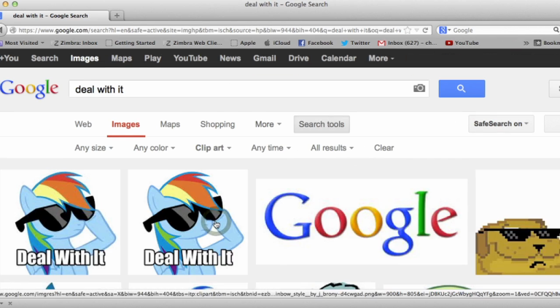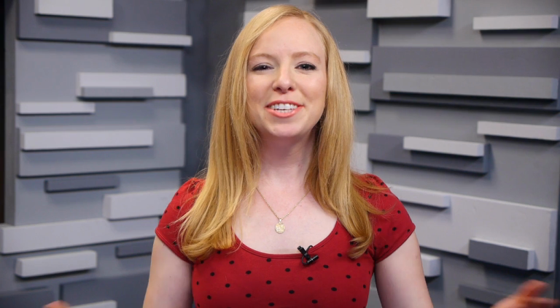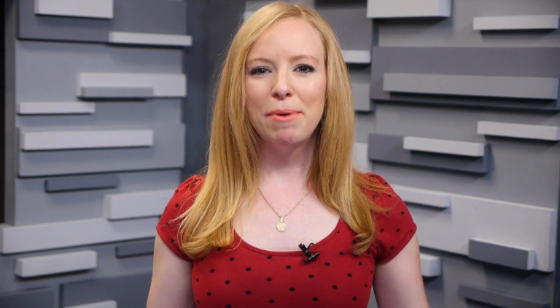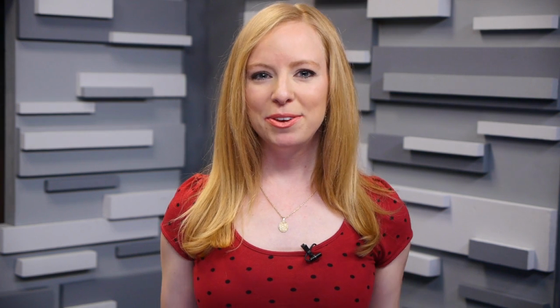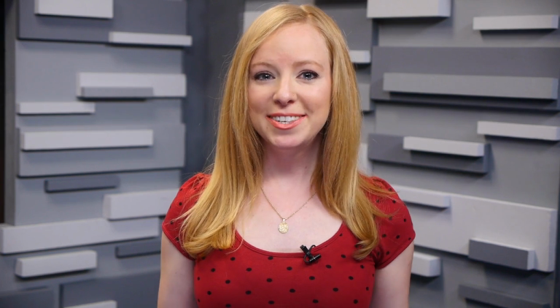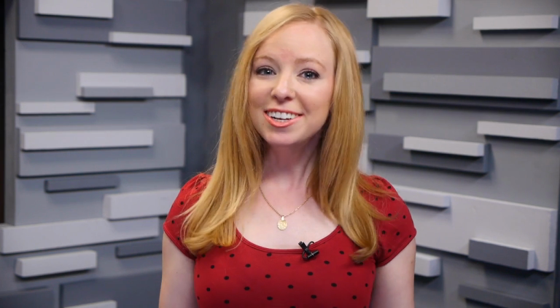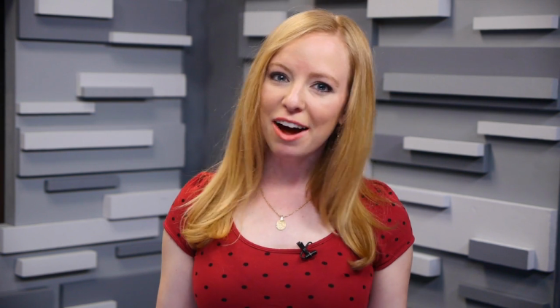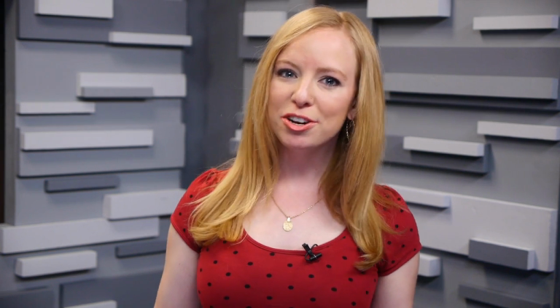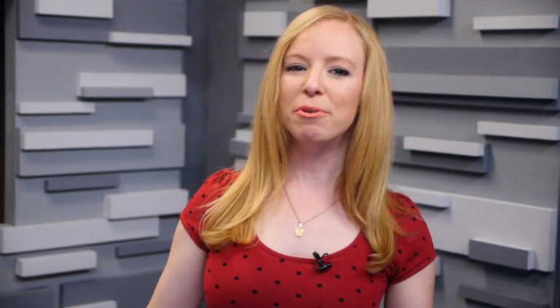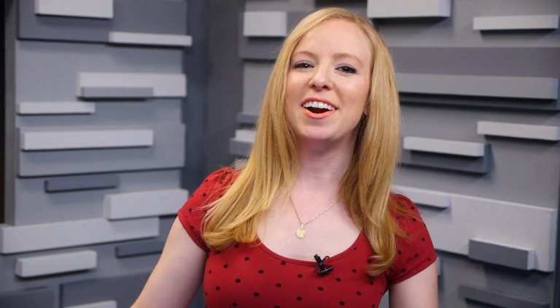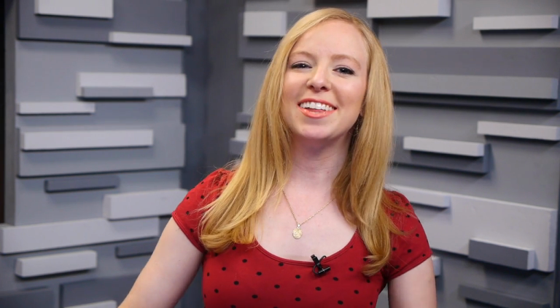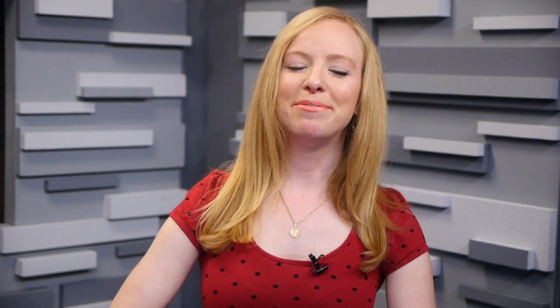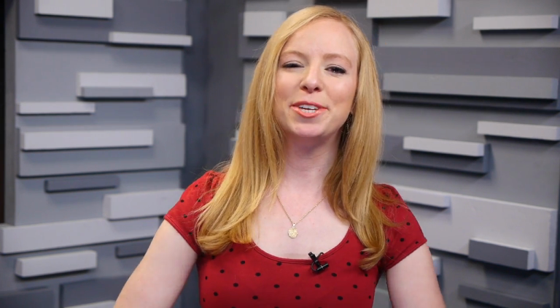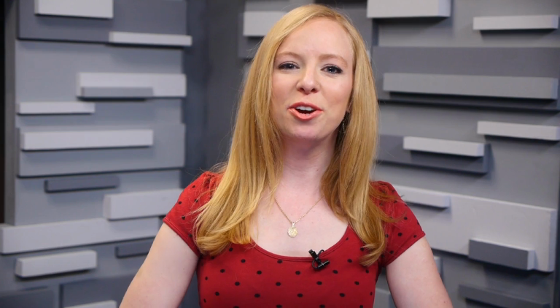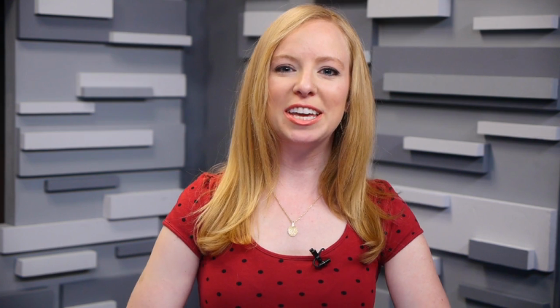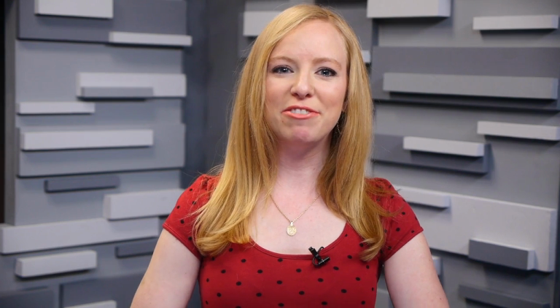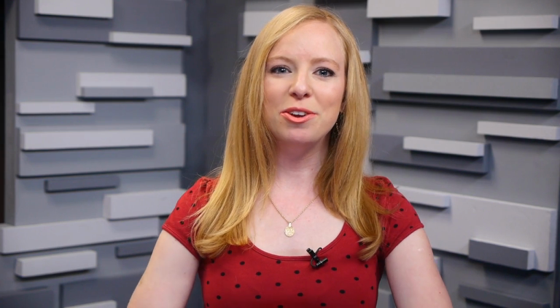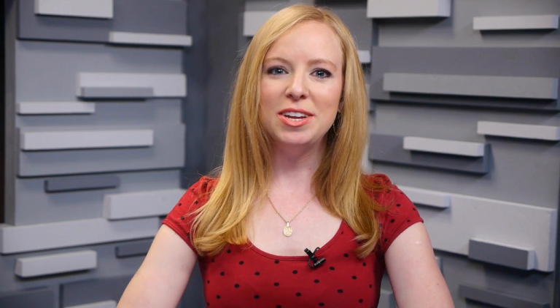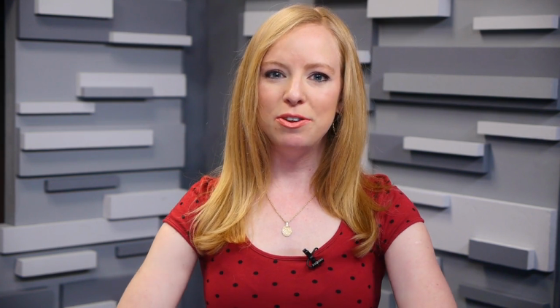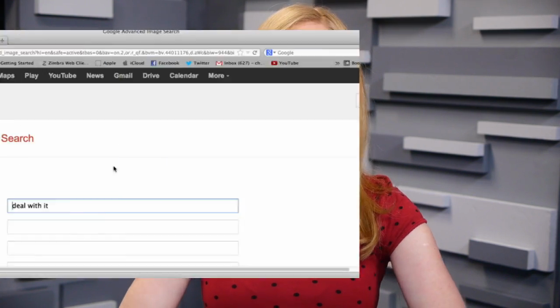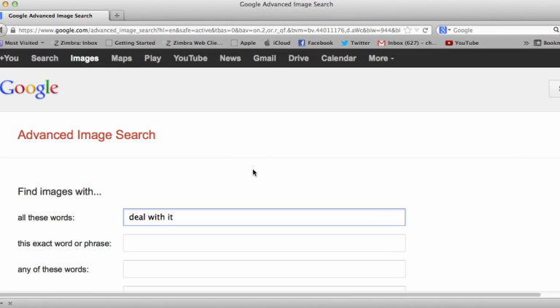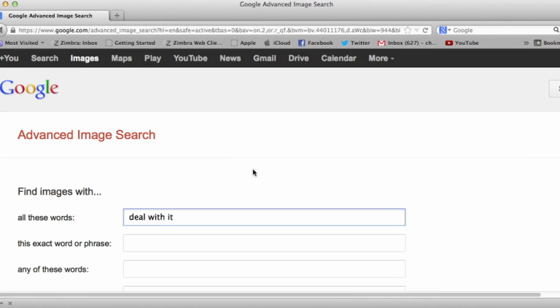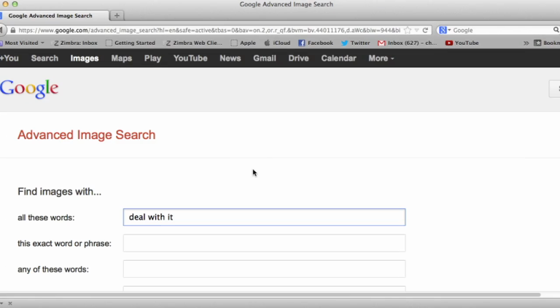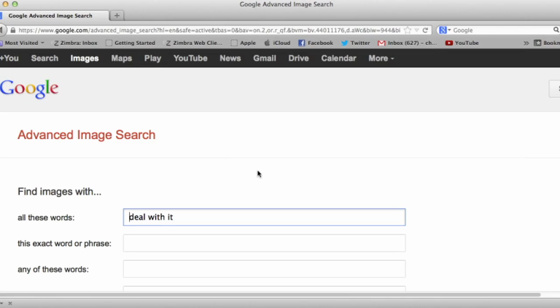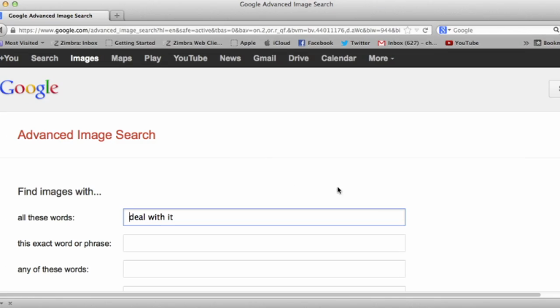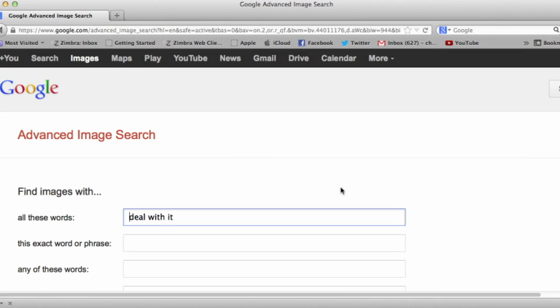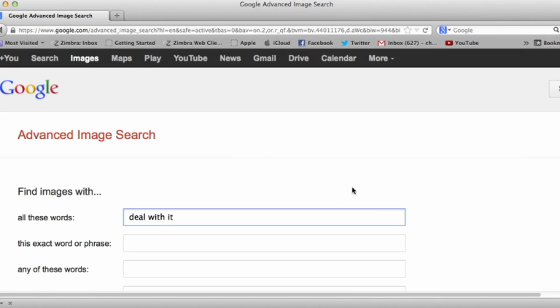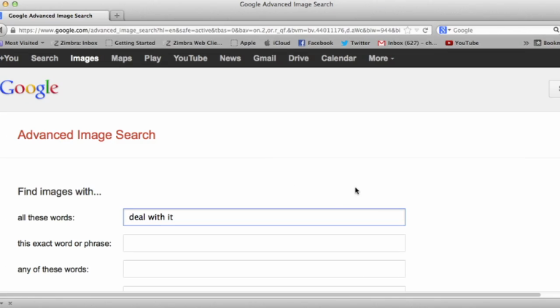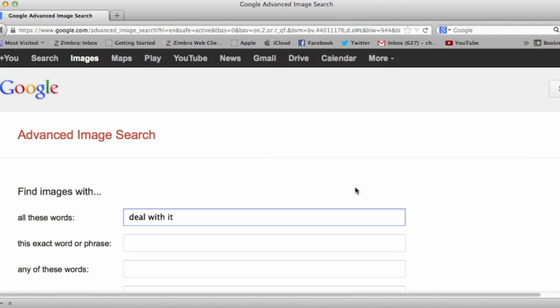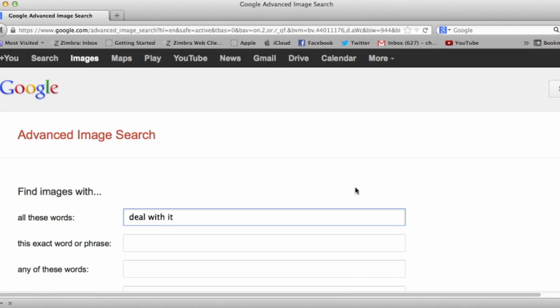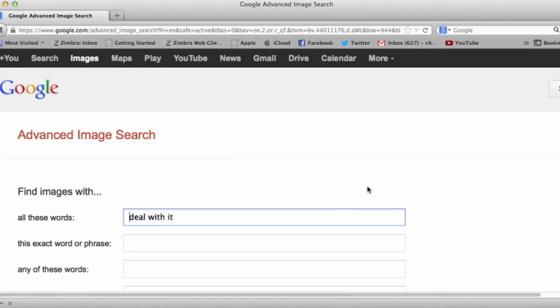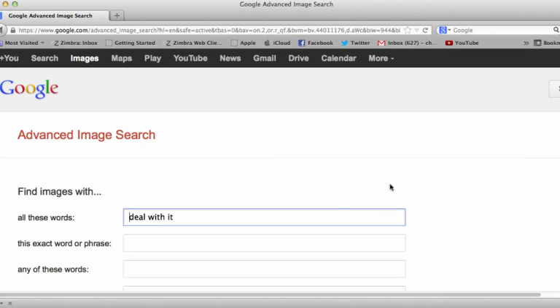If somehow you still have trouble finding that obscure GIF that you need, you can always use Google Advanced Image Search.